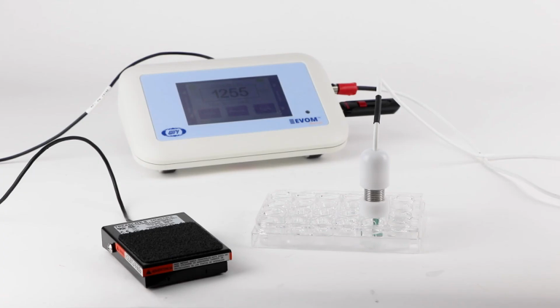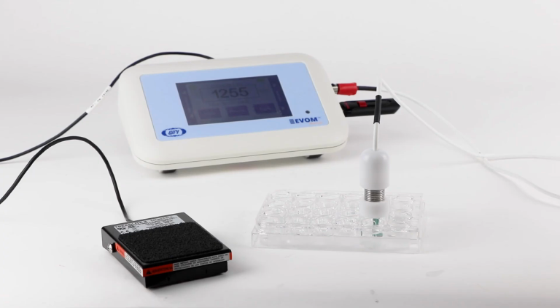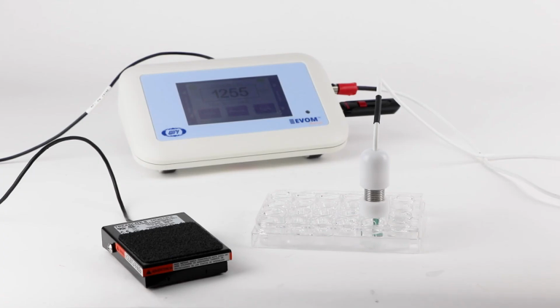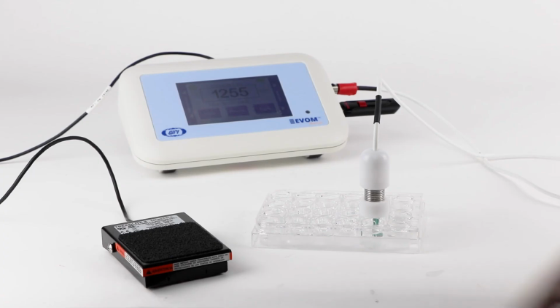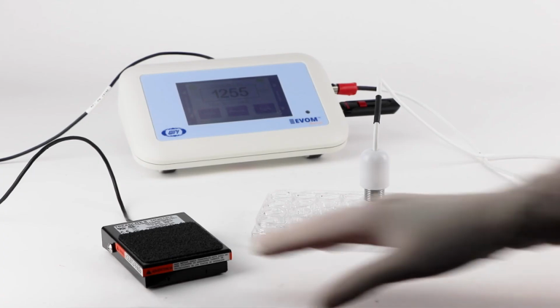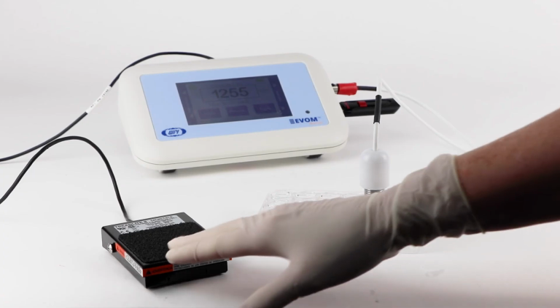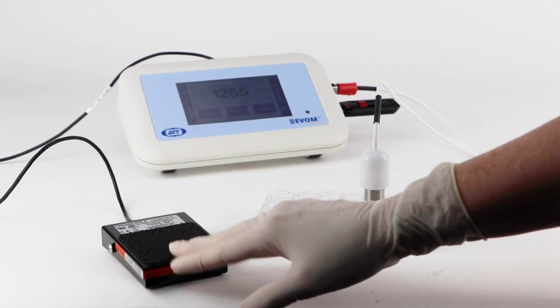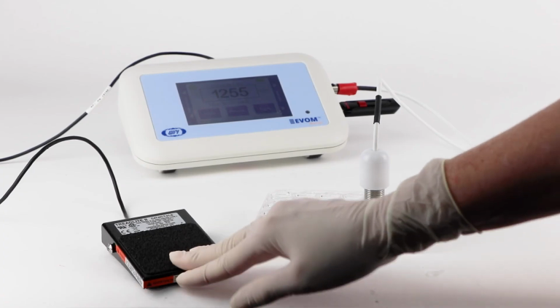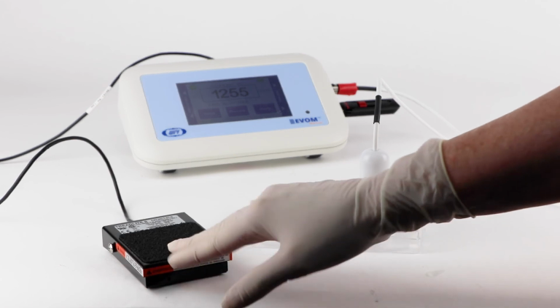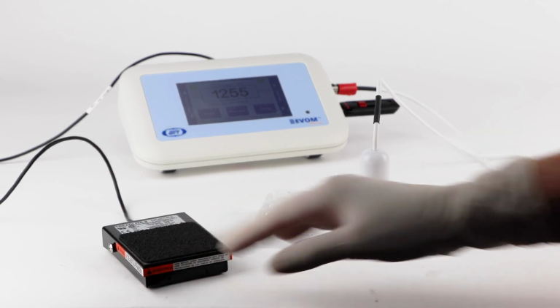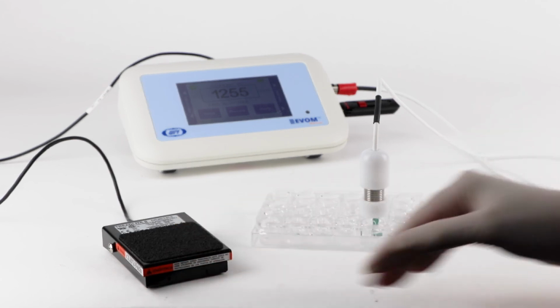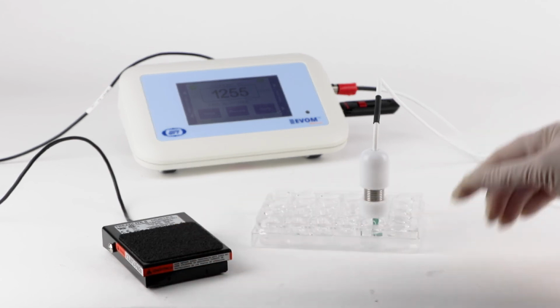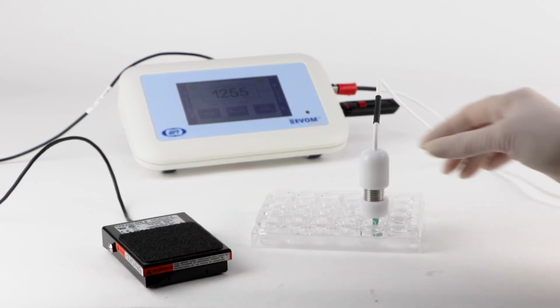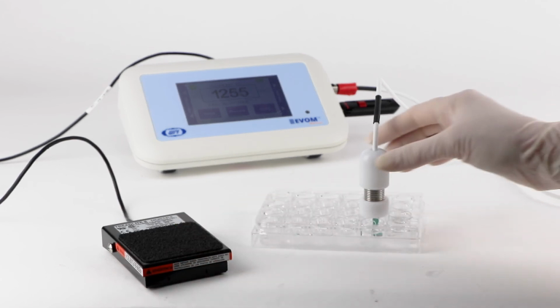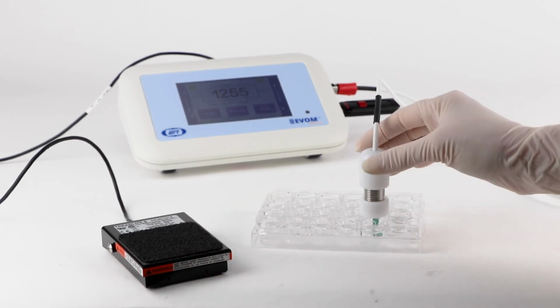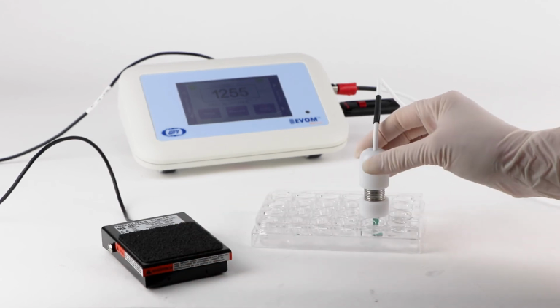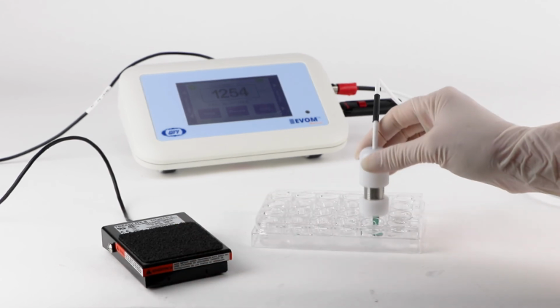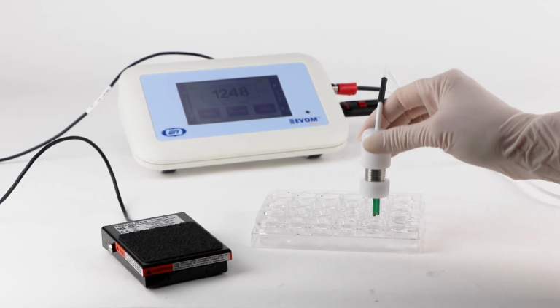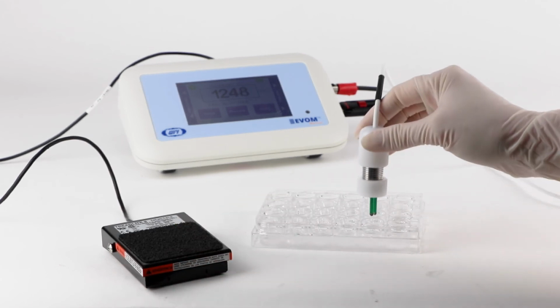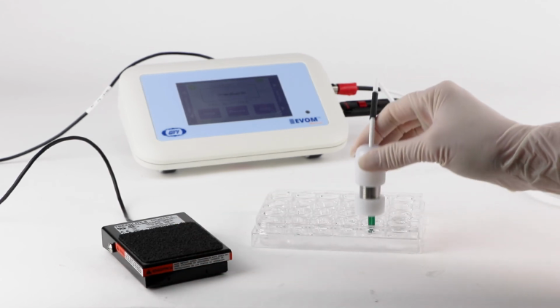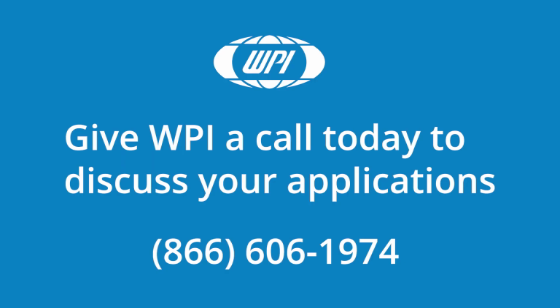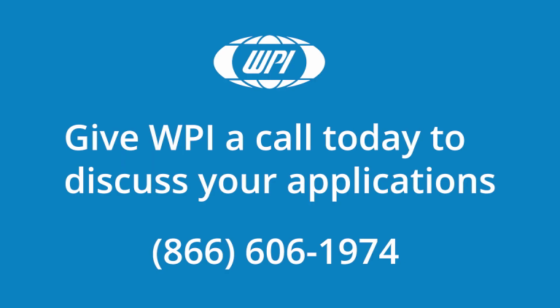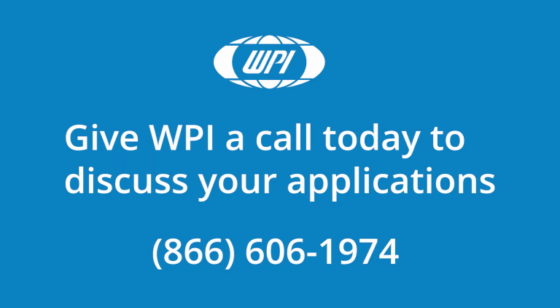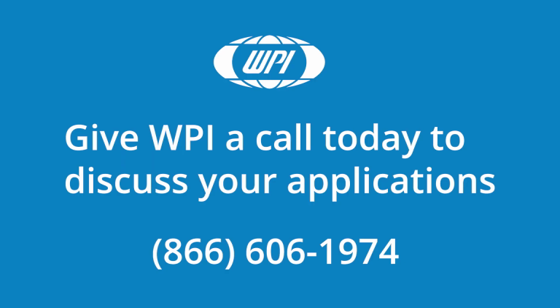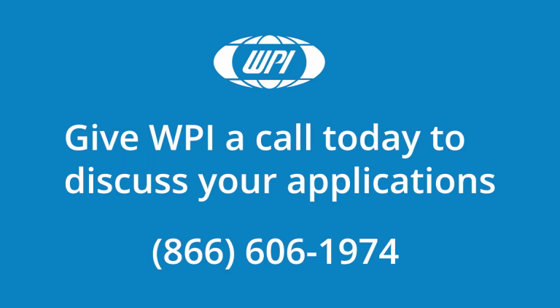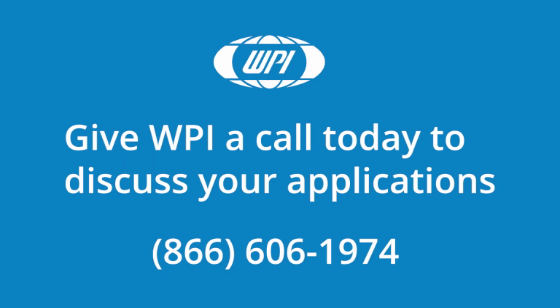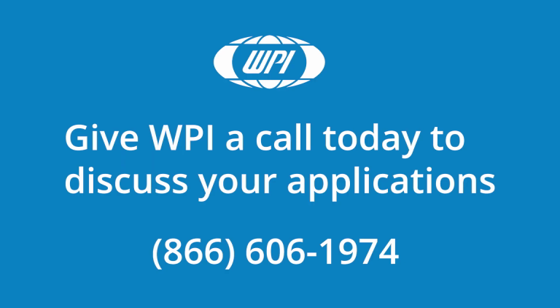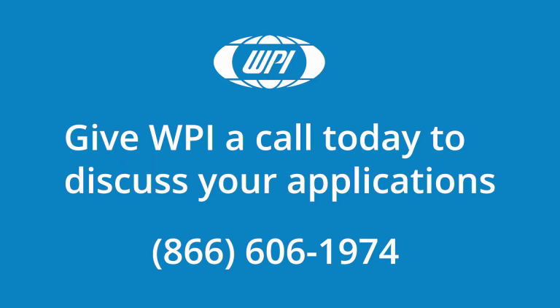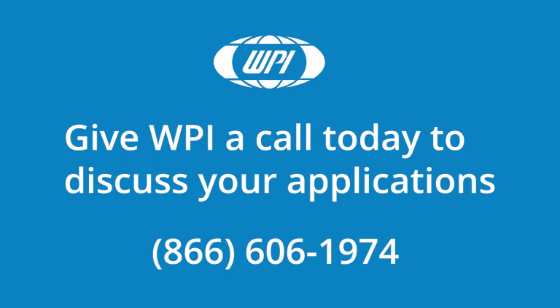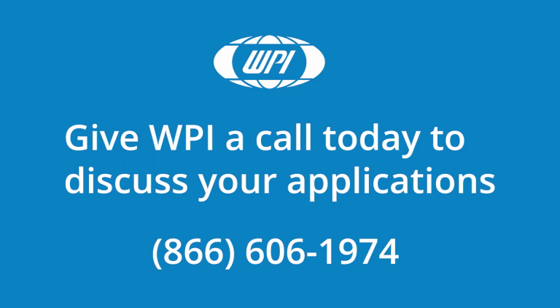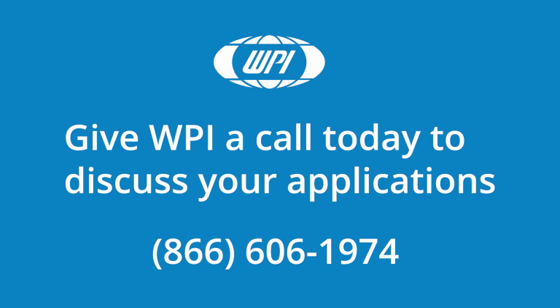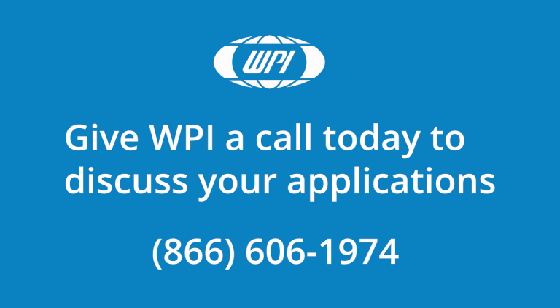Once you get the system set up, taking measurements is easy. If you have any questions, just give us a call.